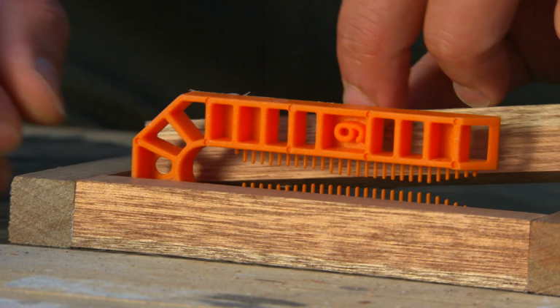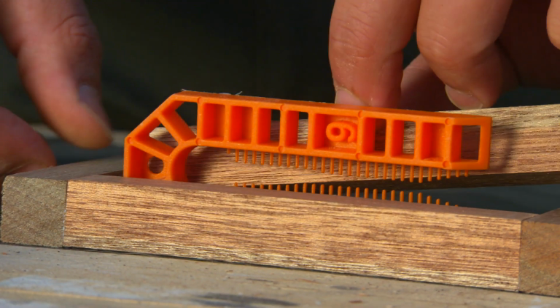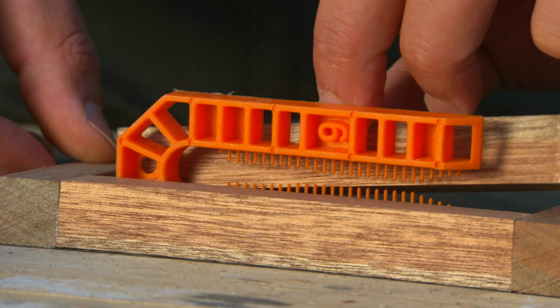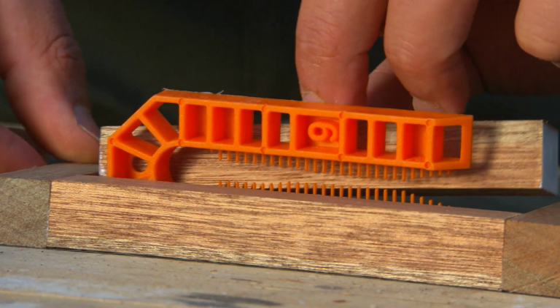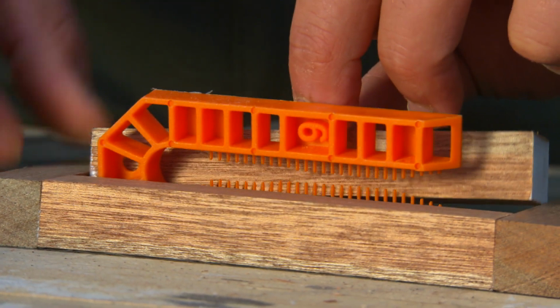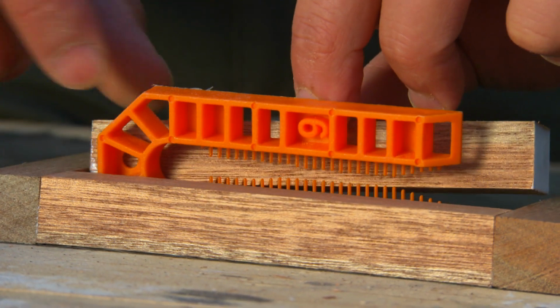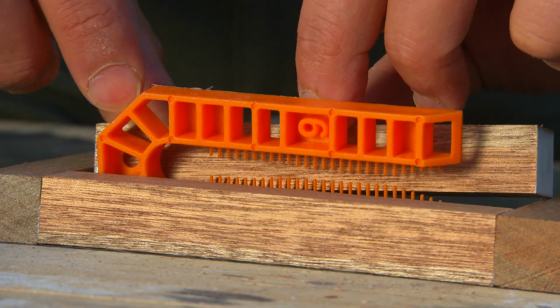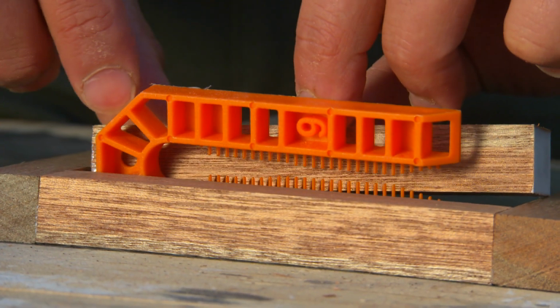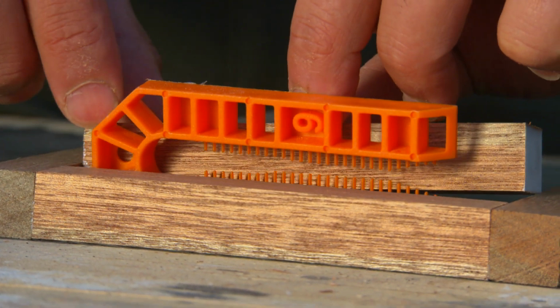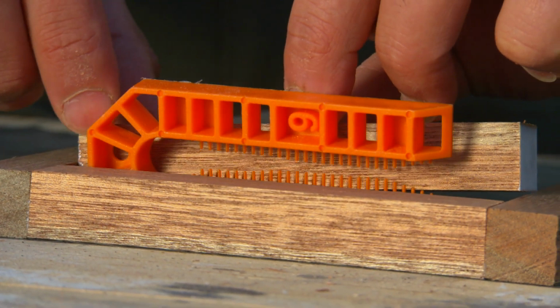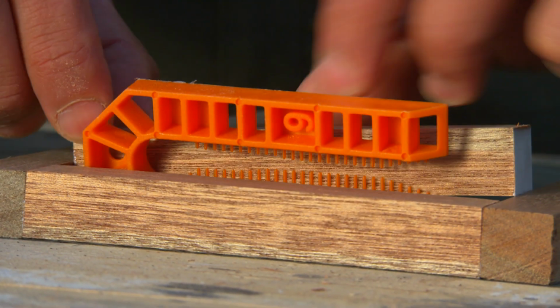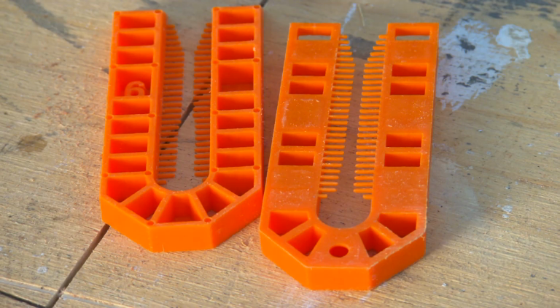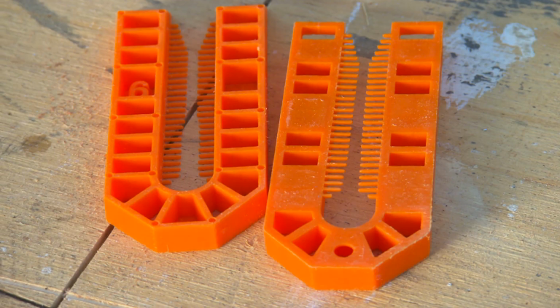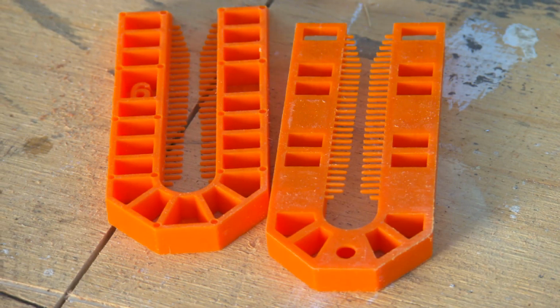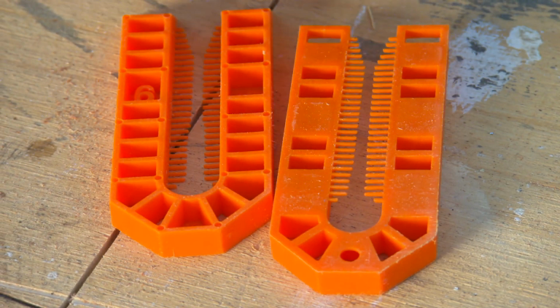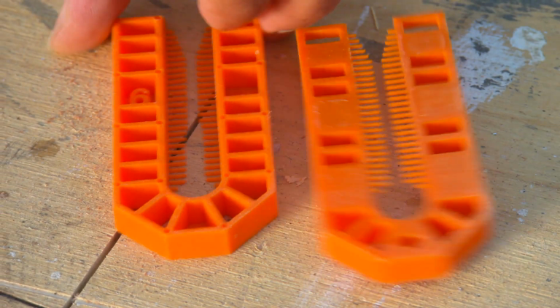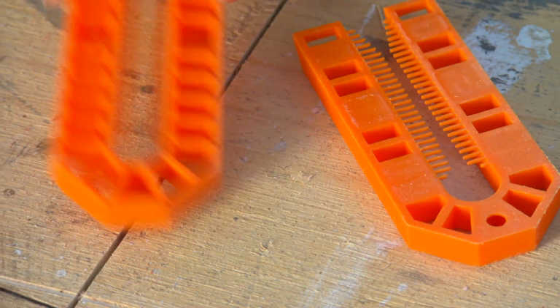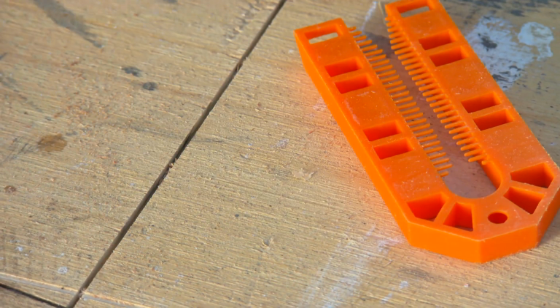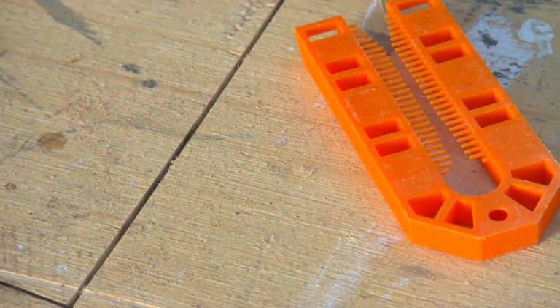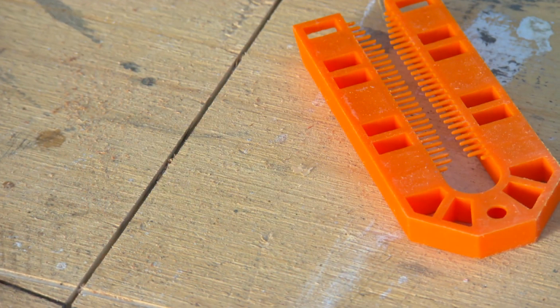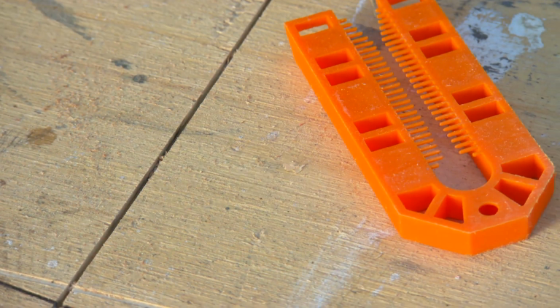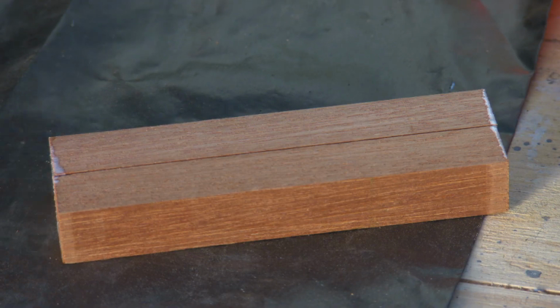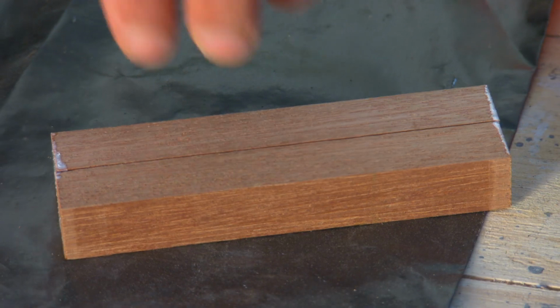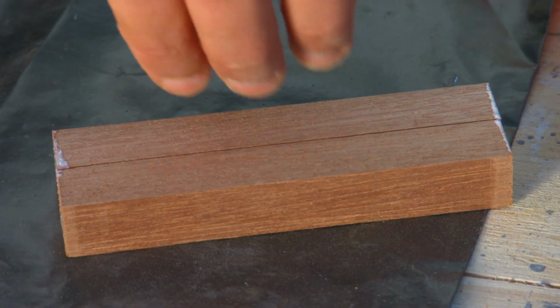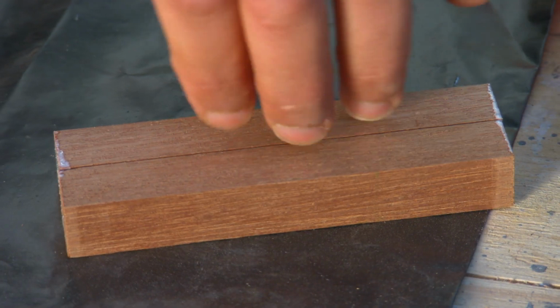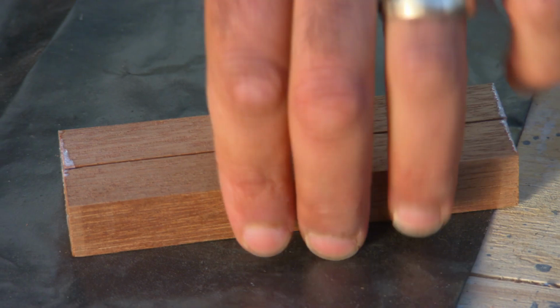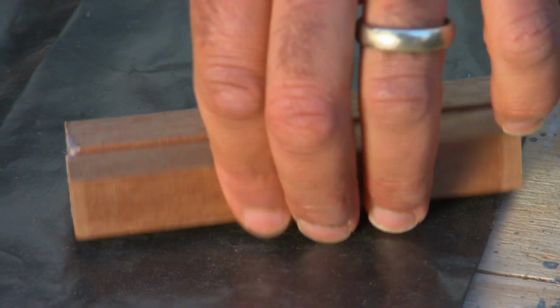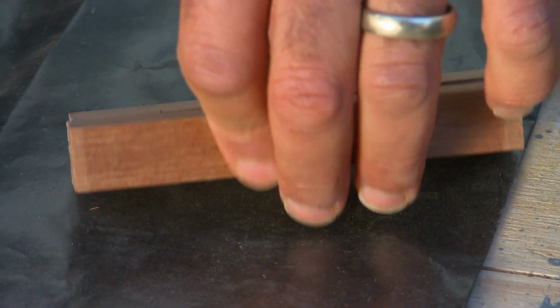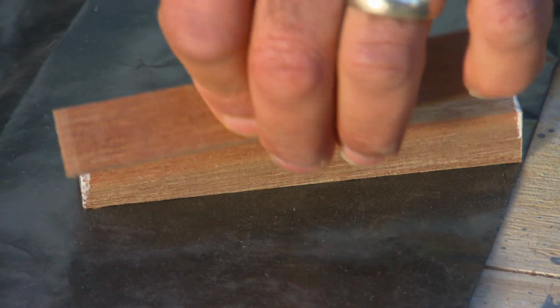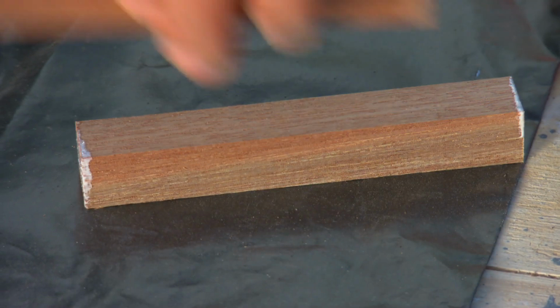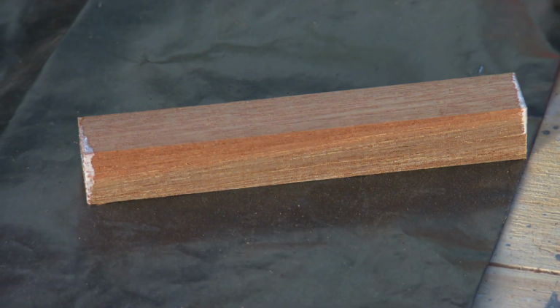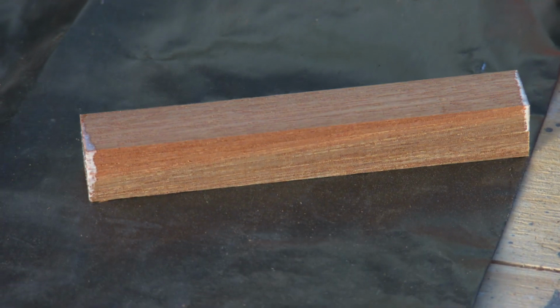It's assembled like a mini ladder with spaces to give regular gaps. All up, I need four of these.